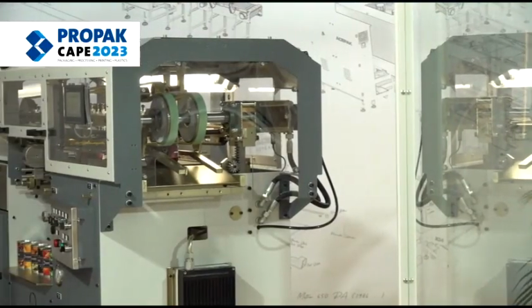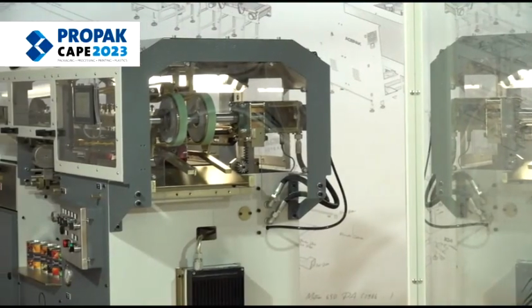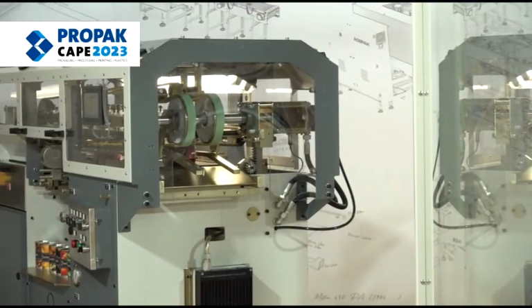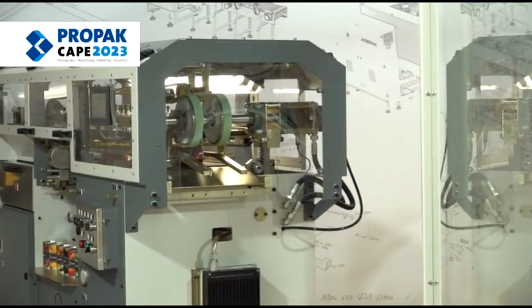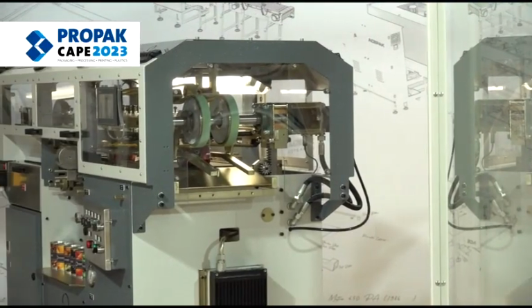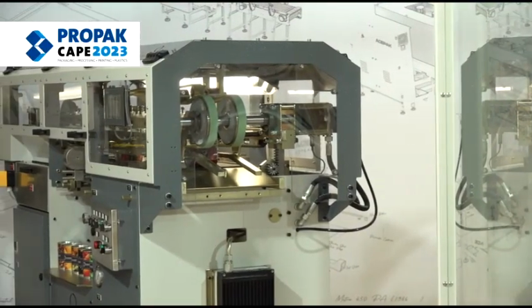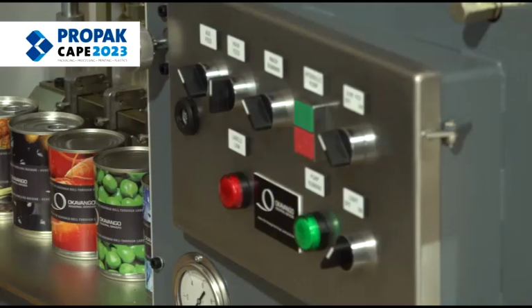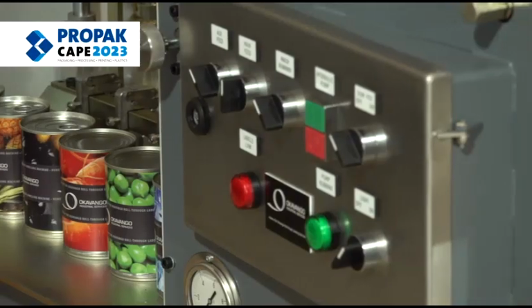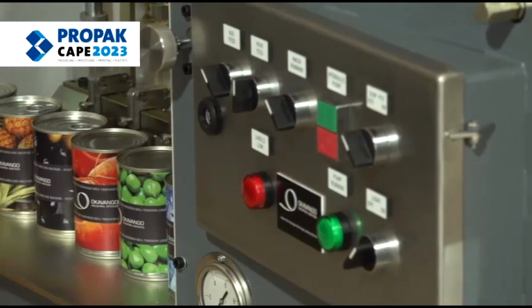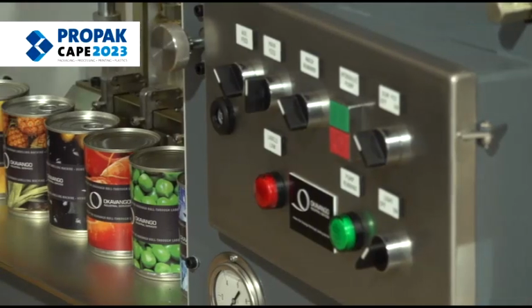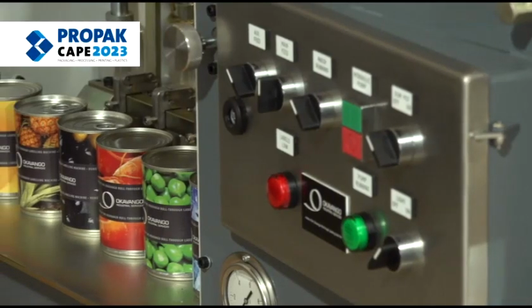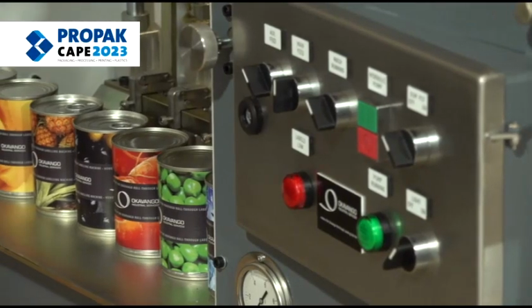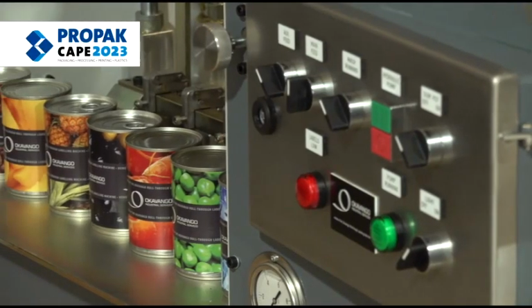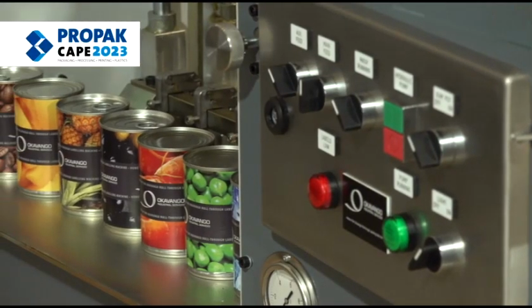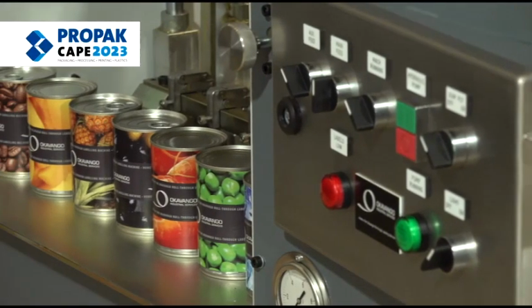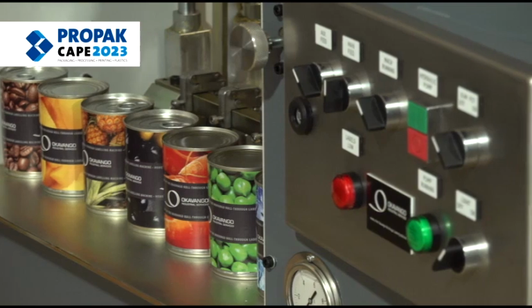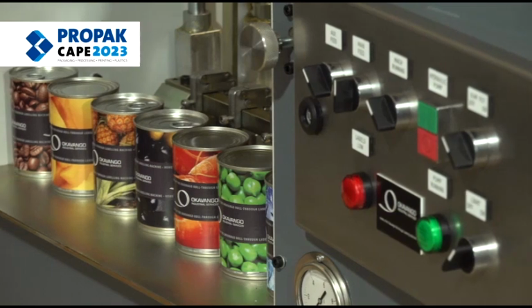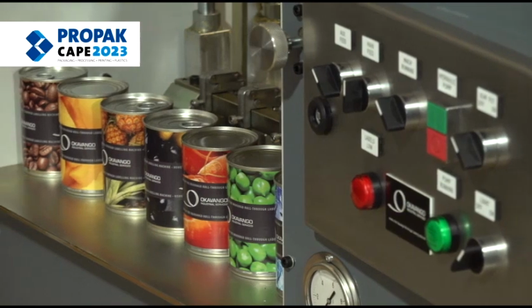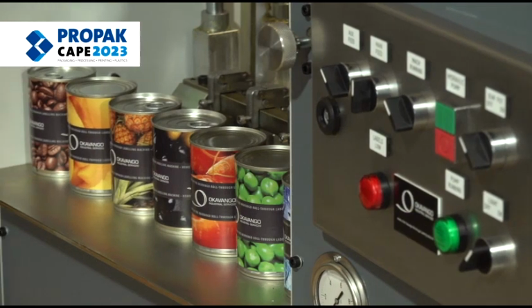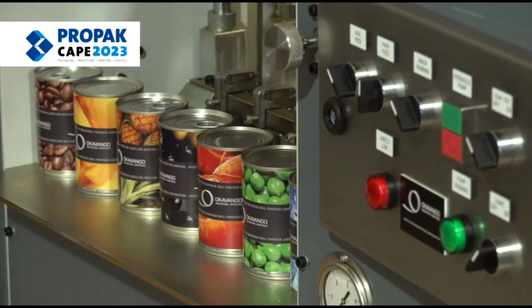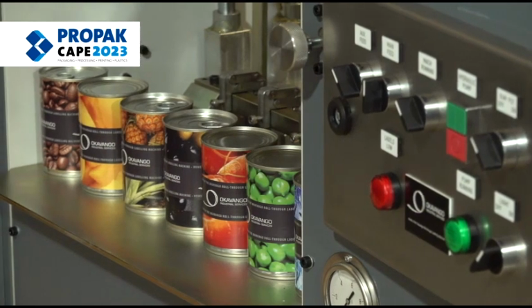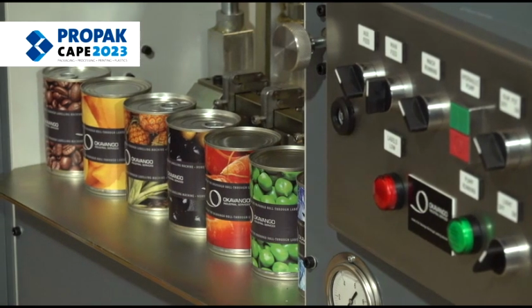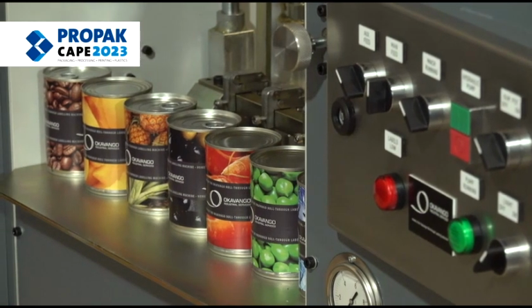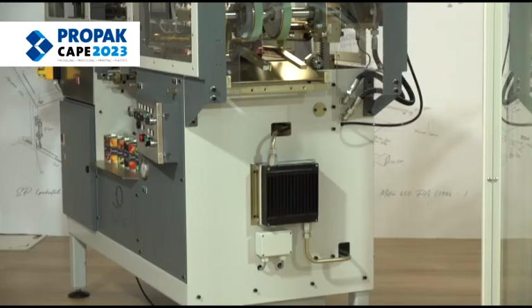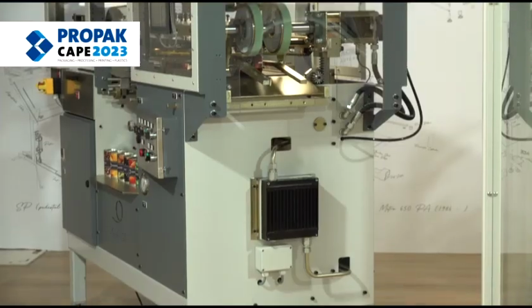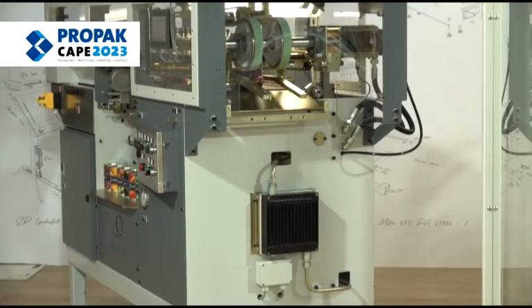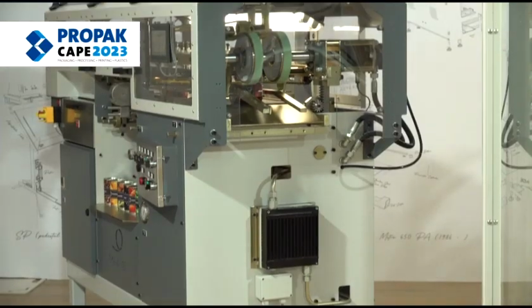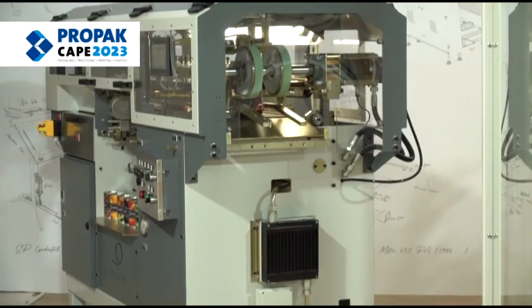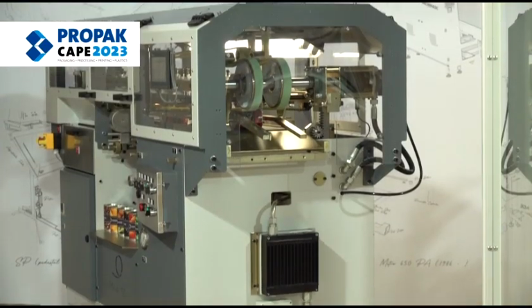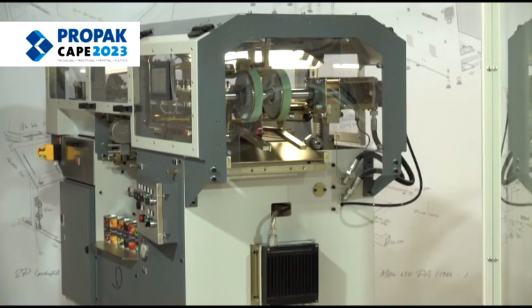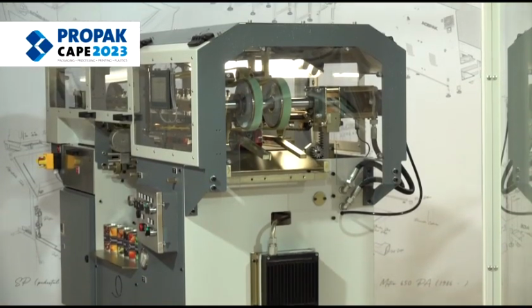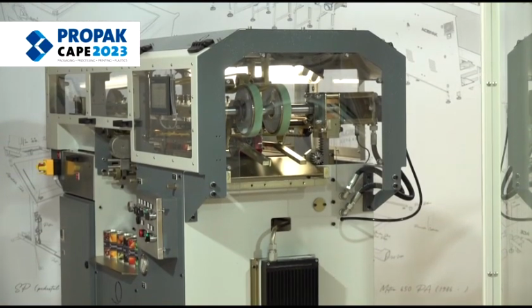We also this year have partnered with one of the other local manufacturers, Okavango, who specialise in roll through labelling and can handling equipment.